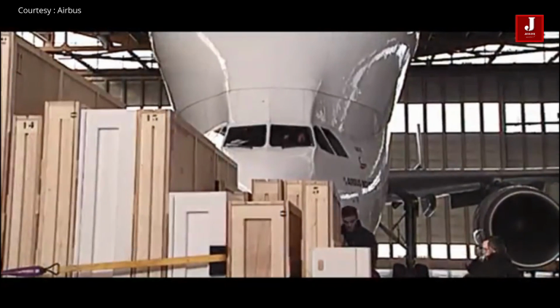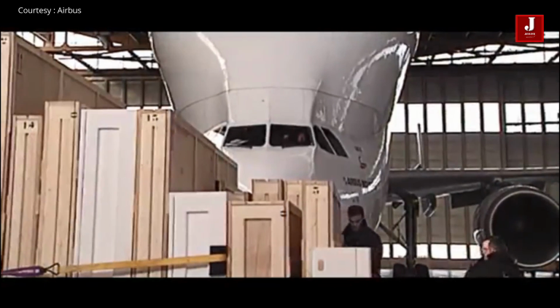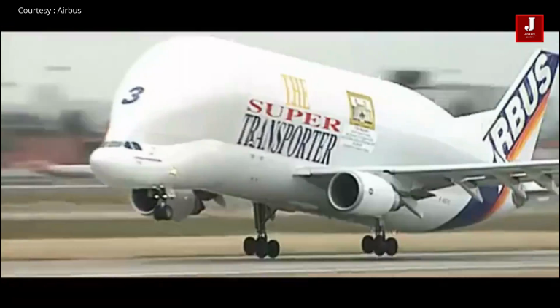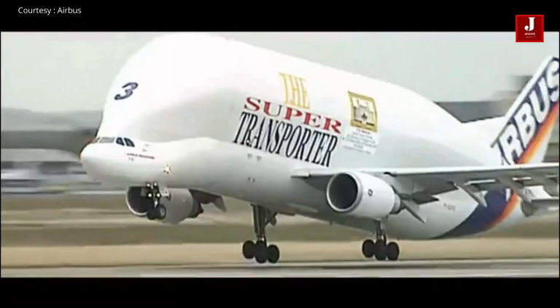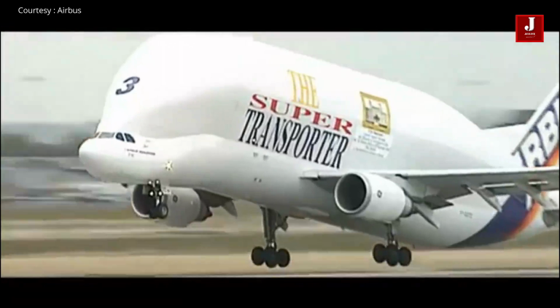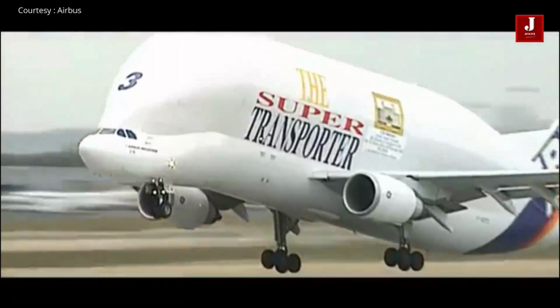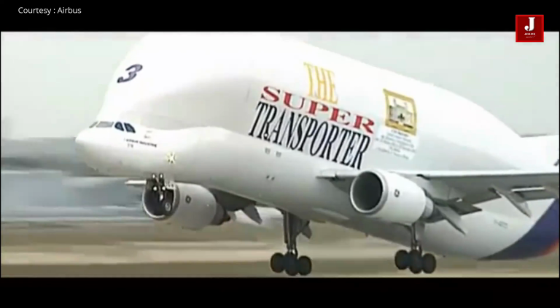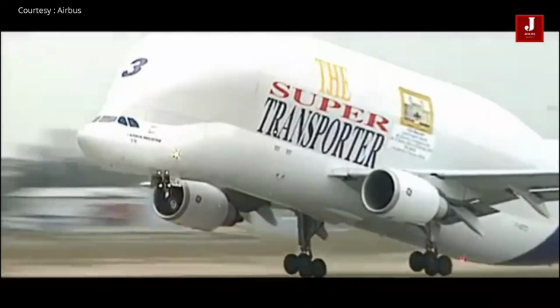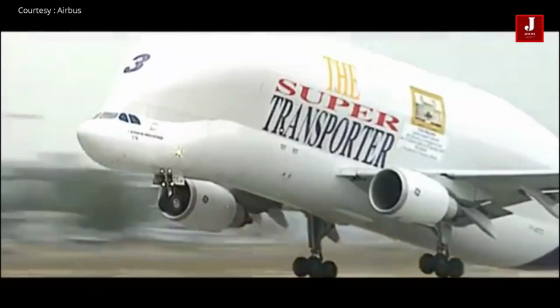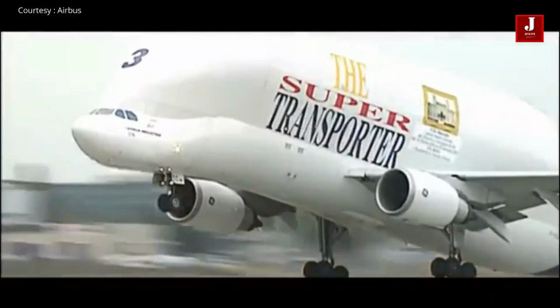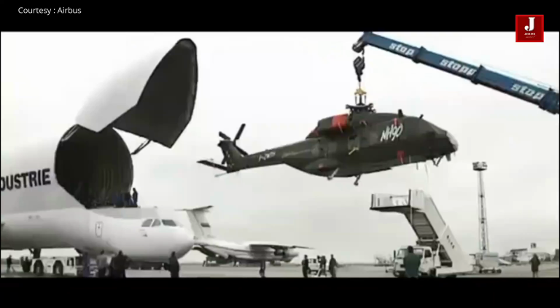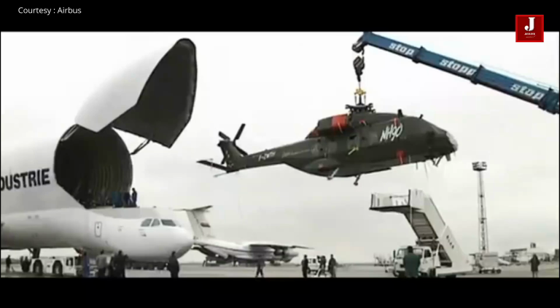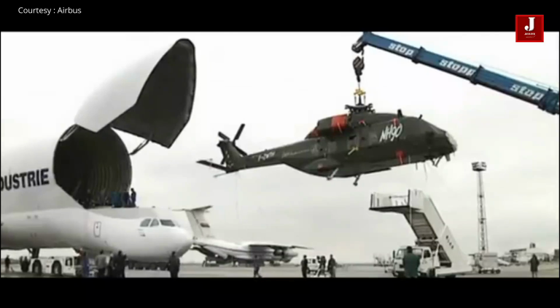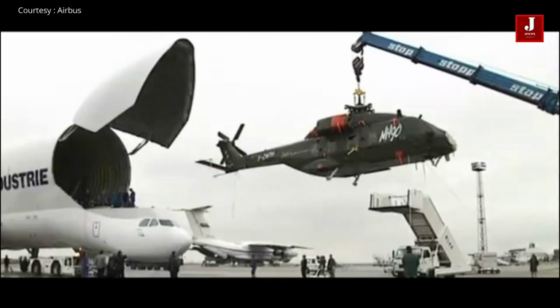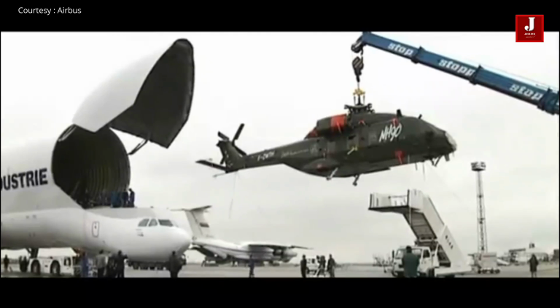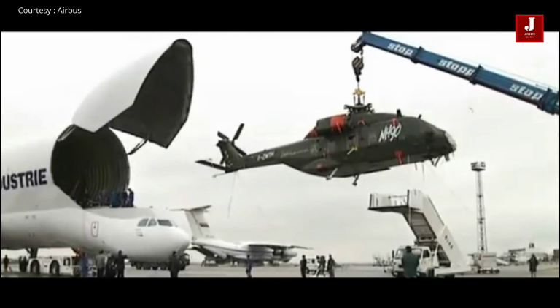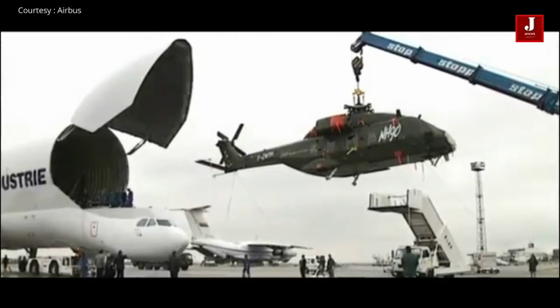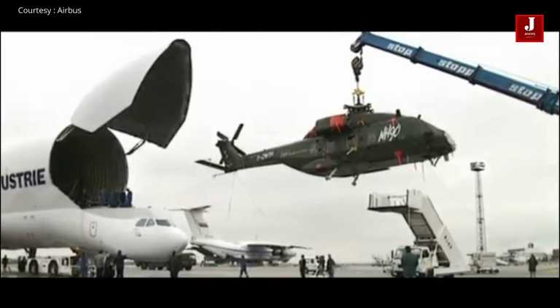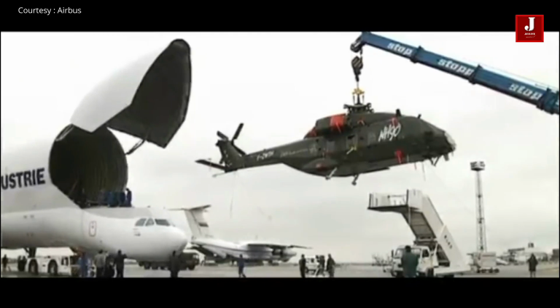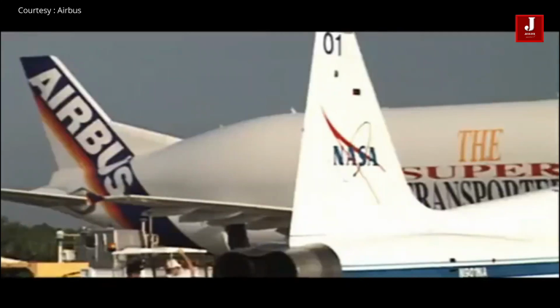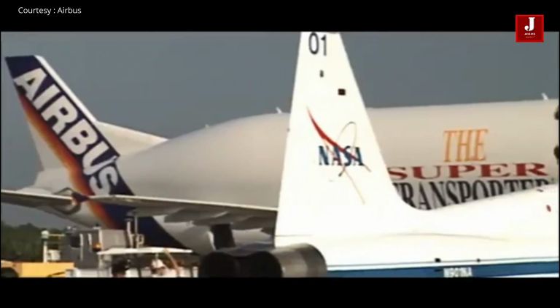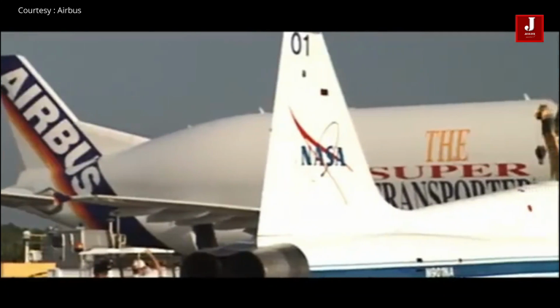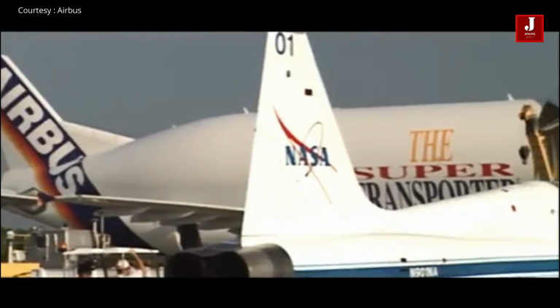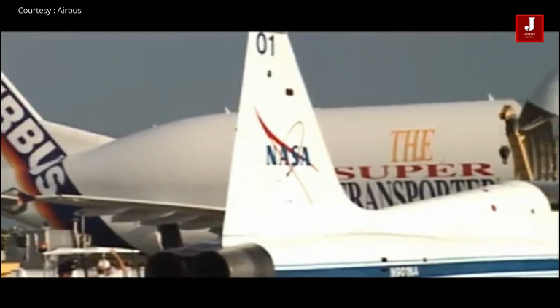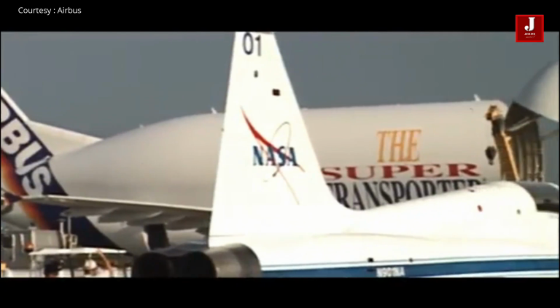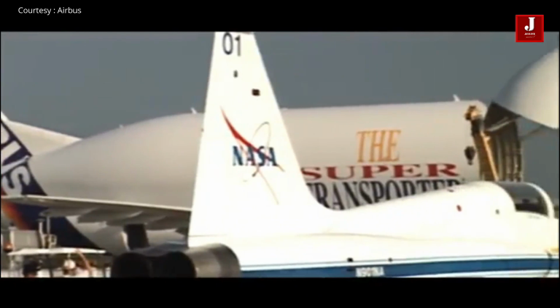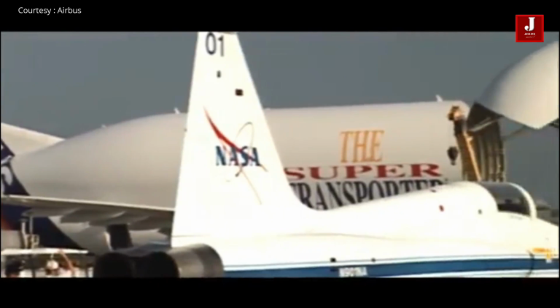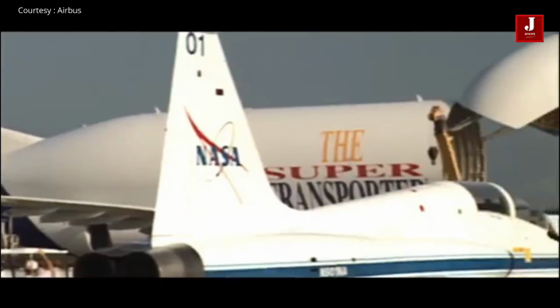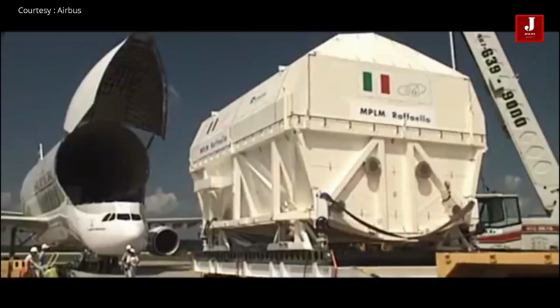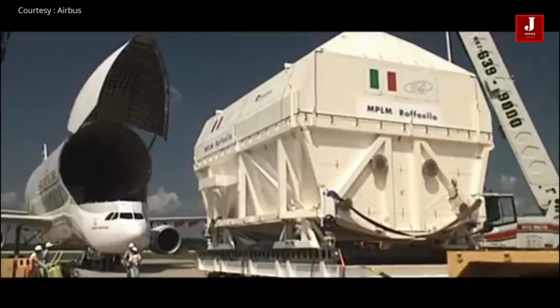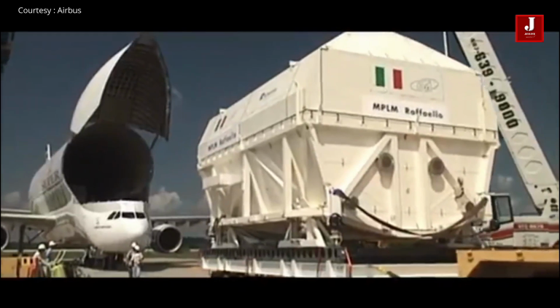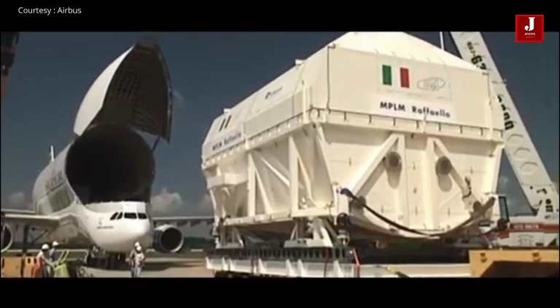Following multiple requests, Airbus decided to offer the freight service to all customers worldwide.